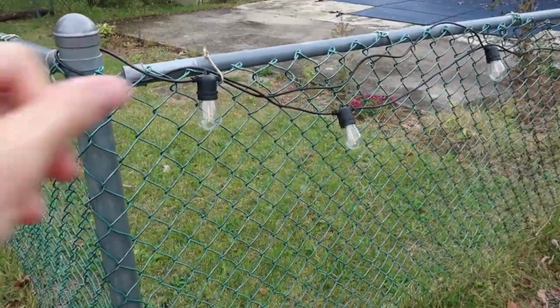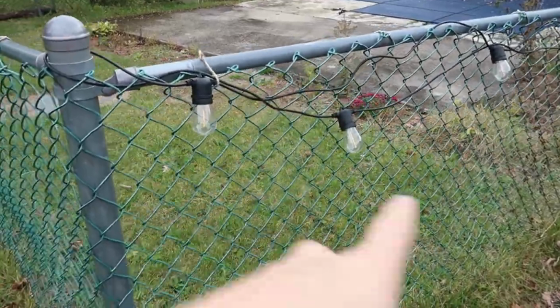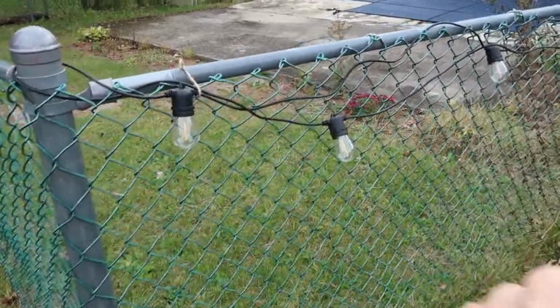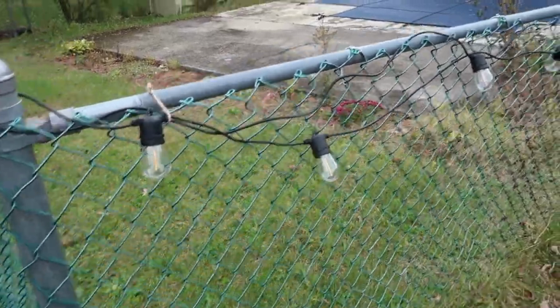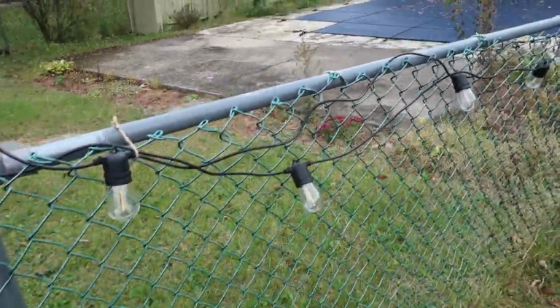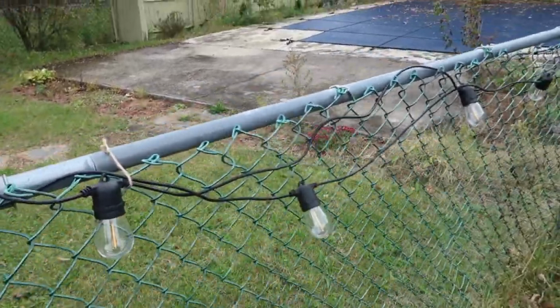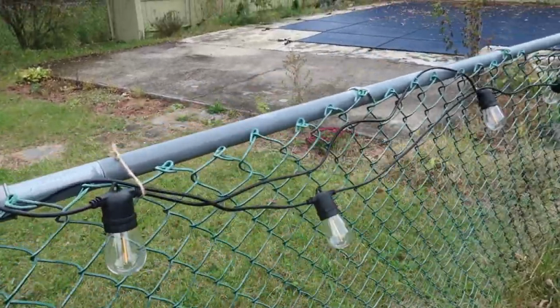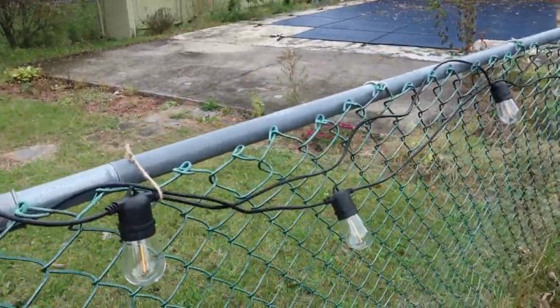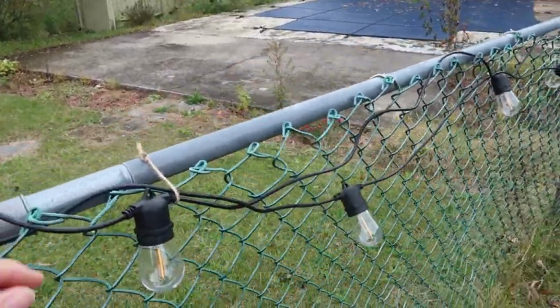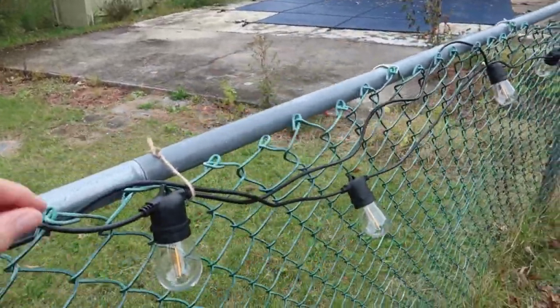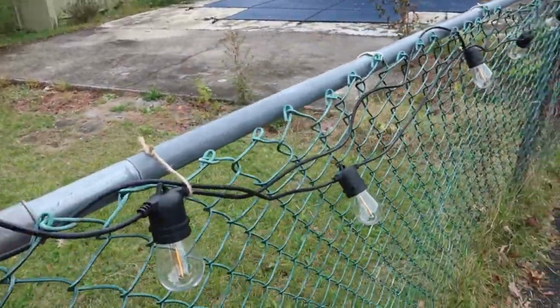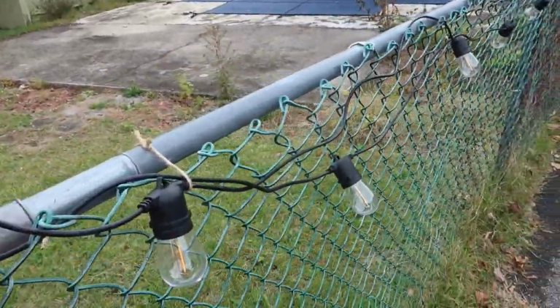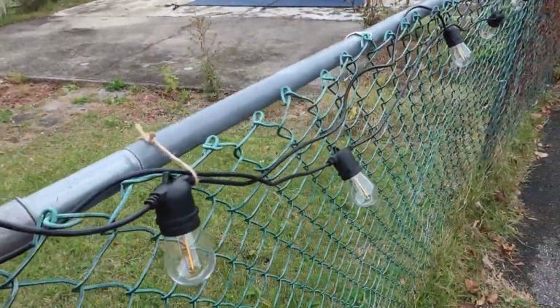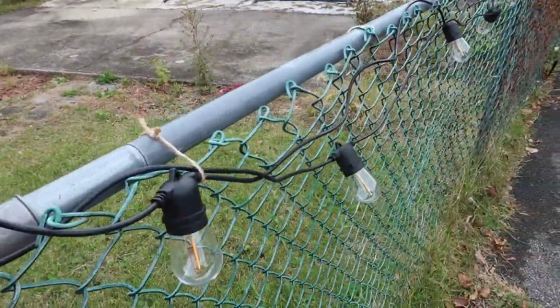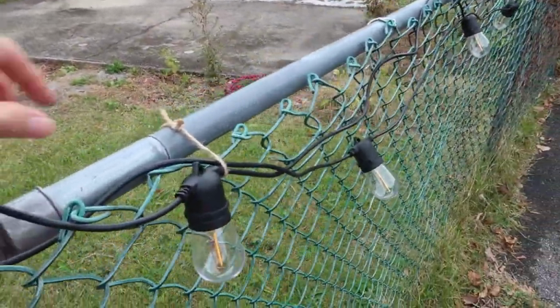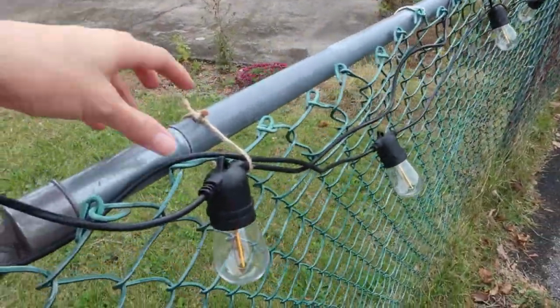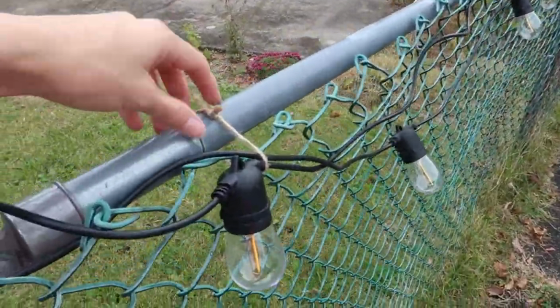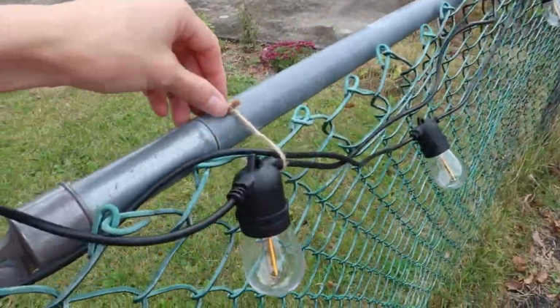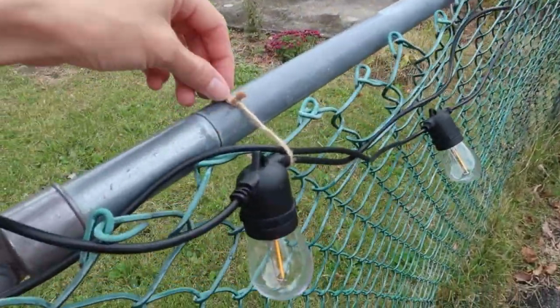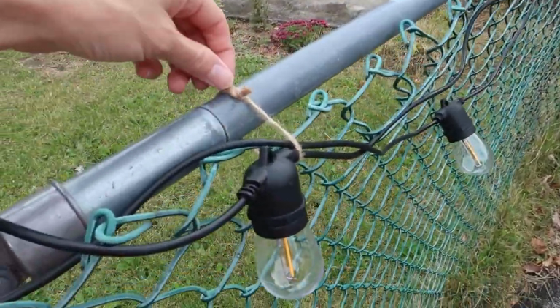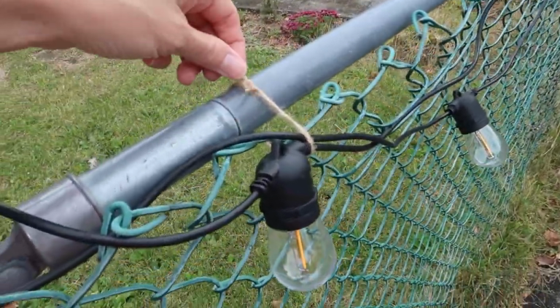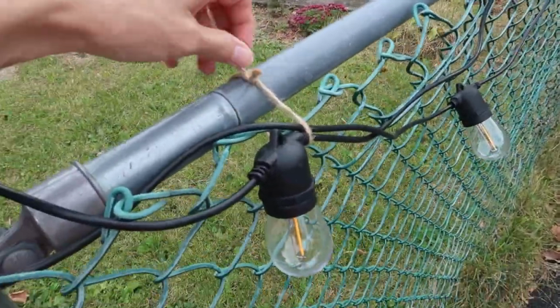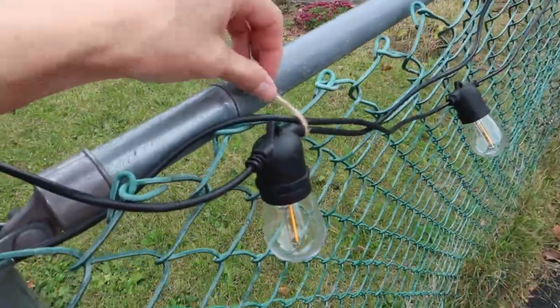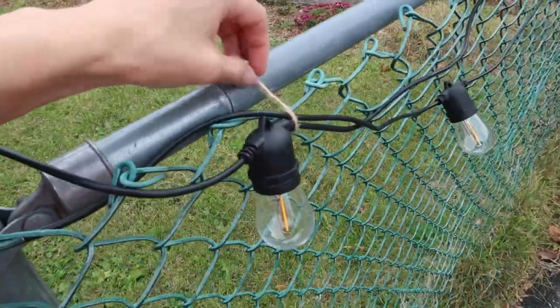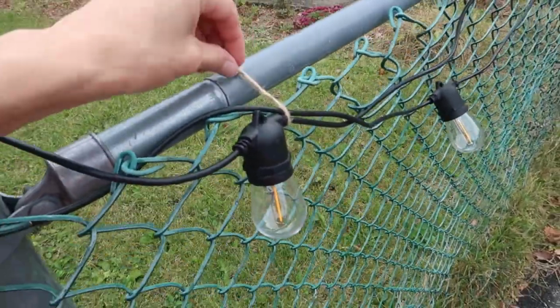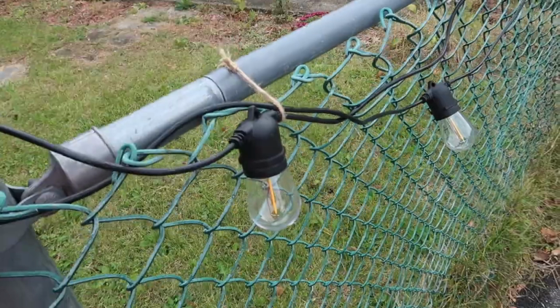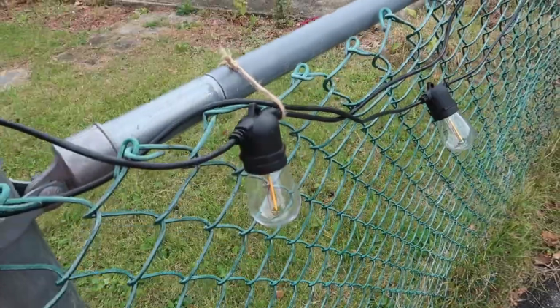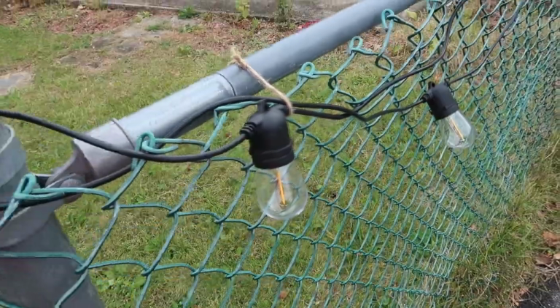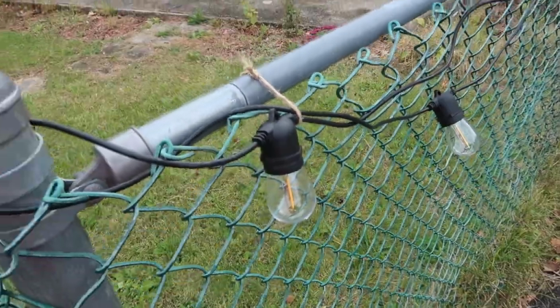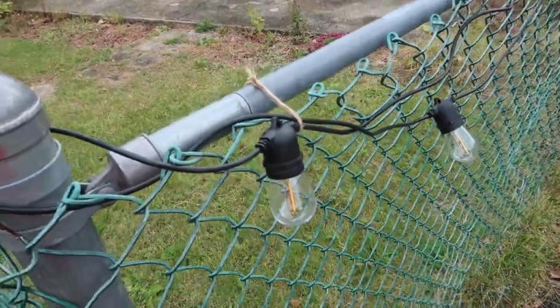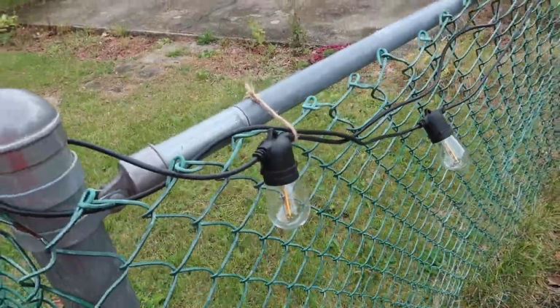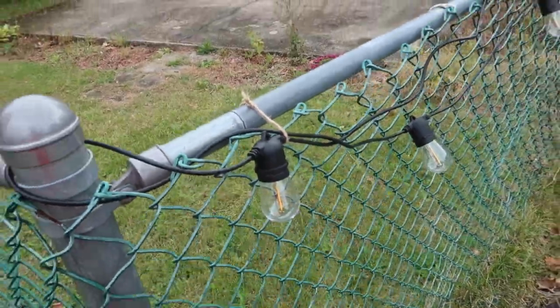I ran out of zip ties, so instead I used twine. I don't know how that'll last, but here they are.